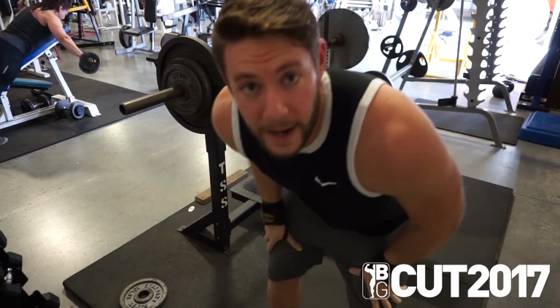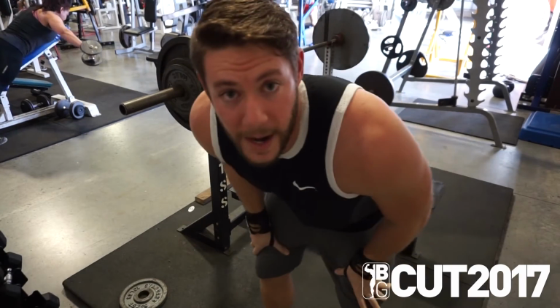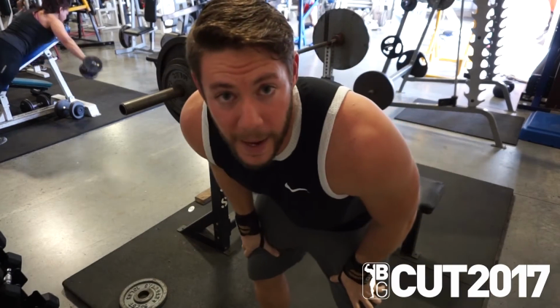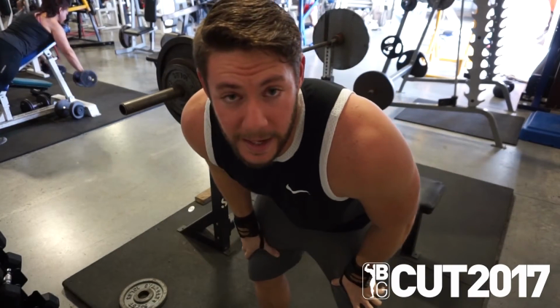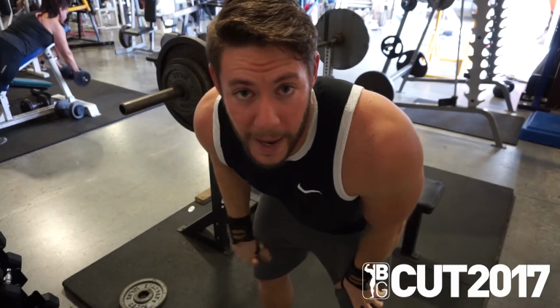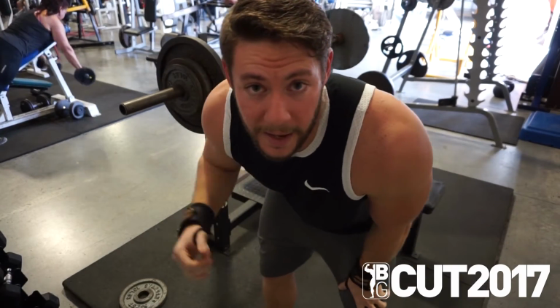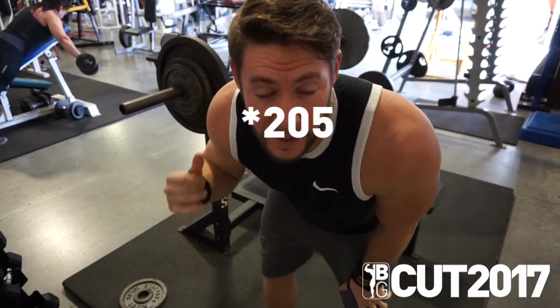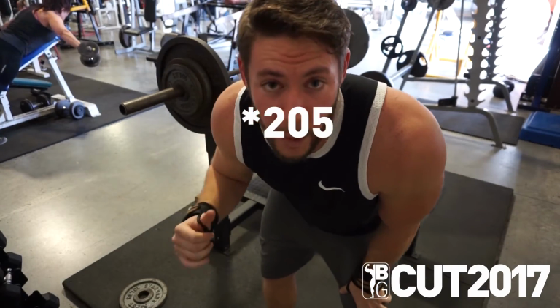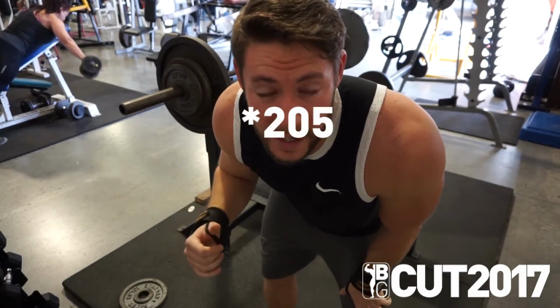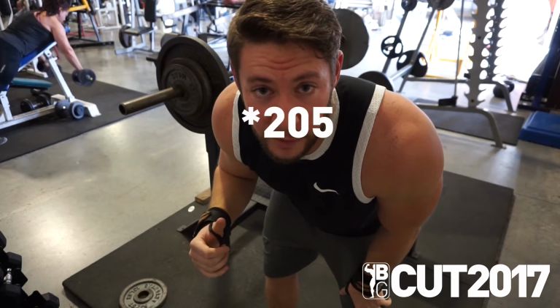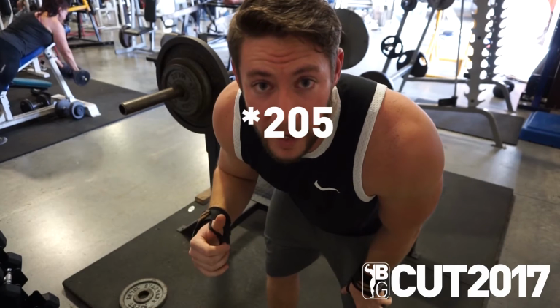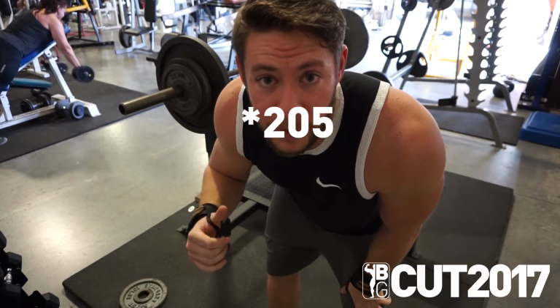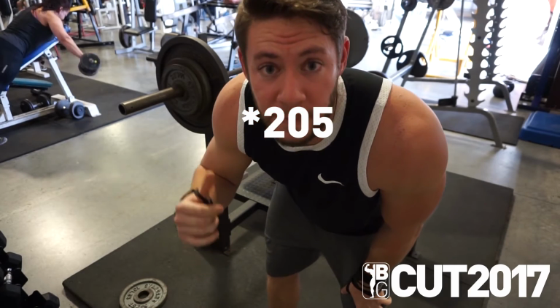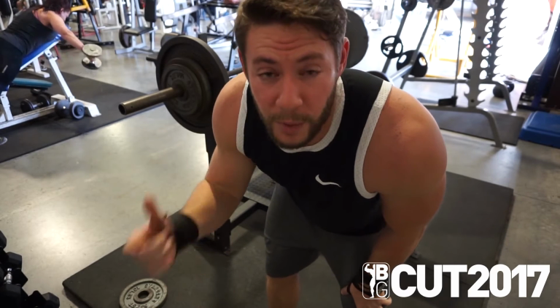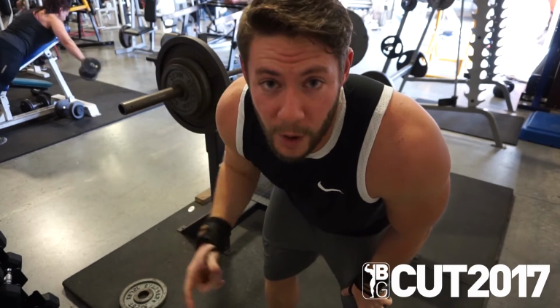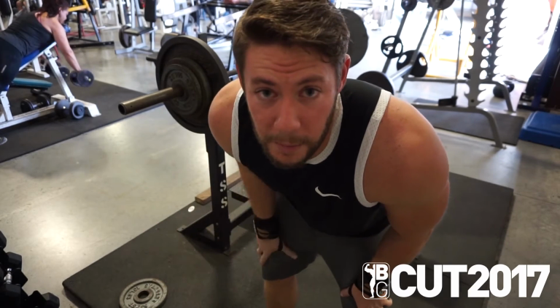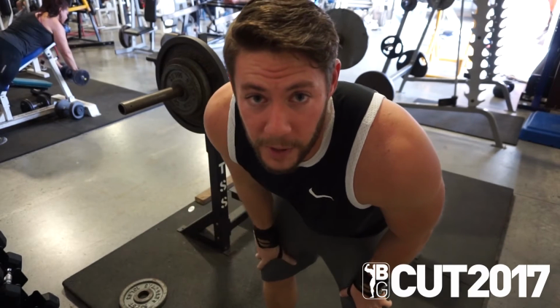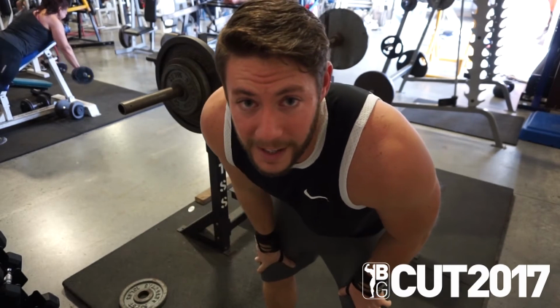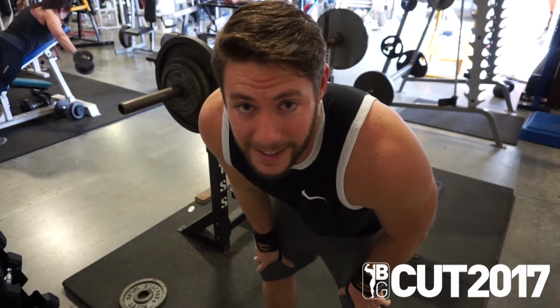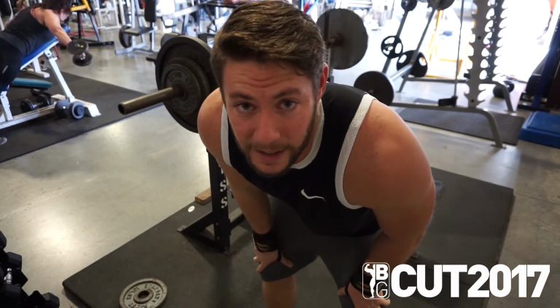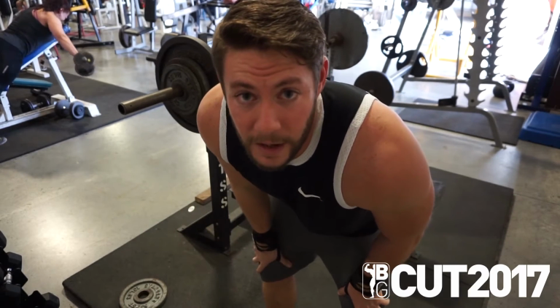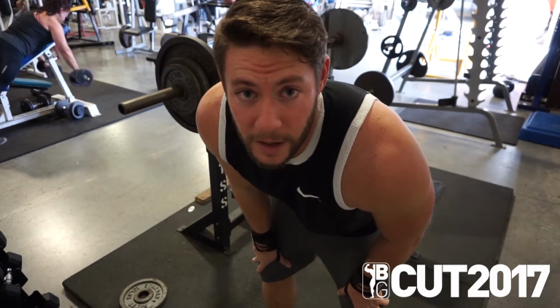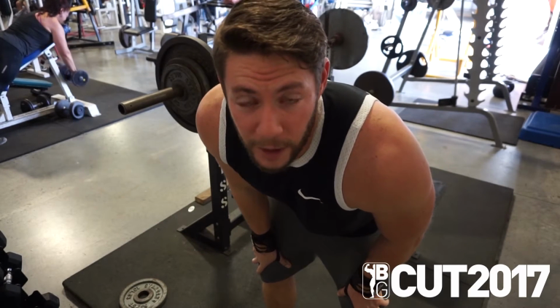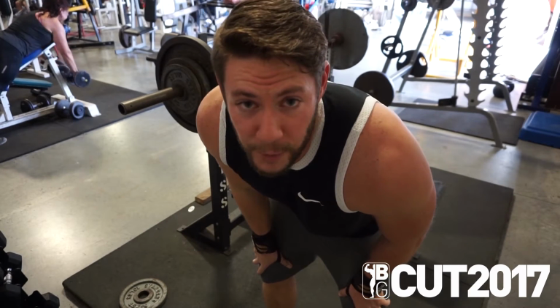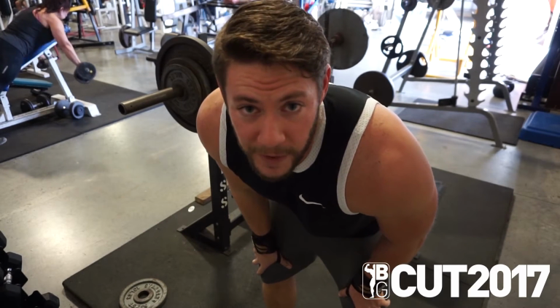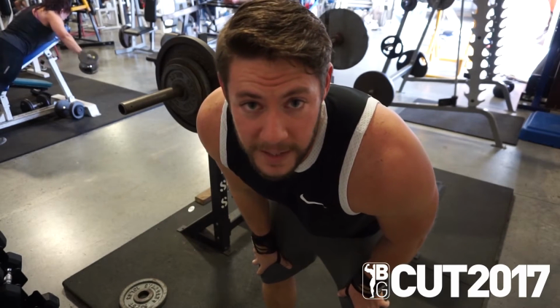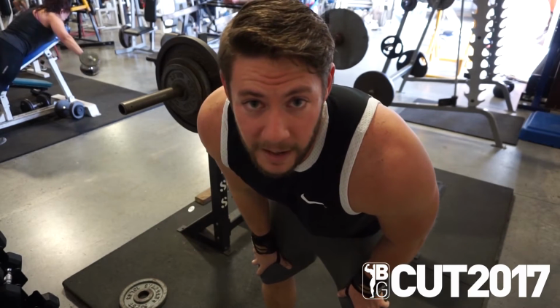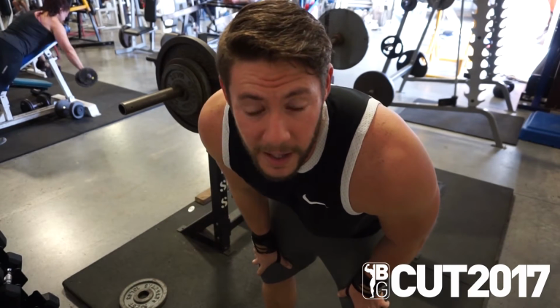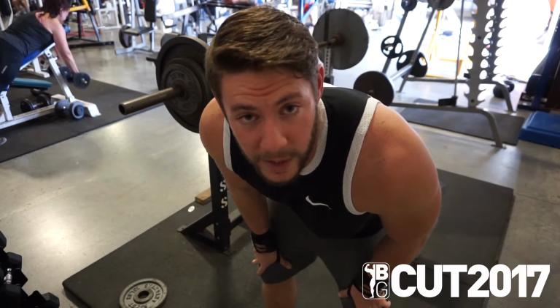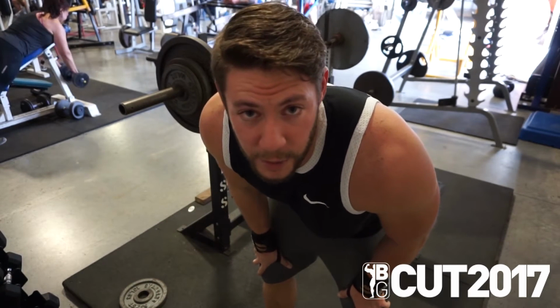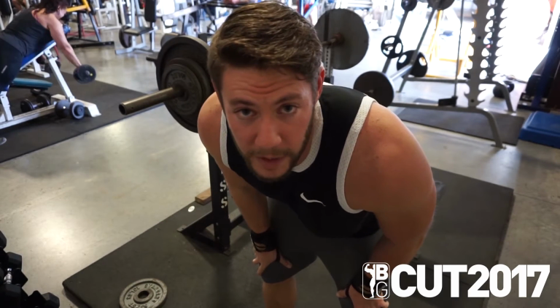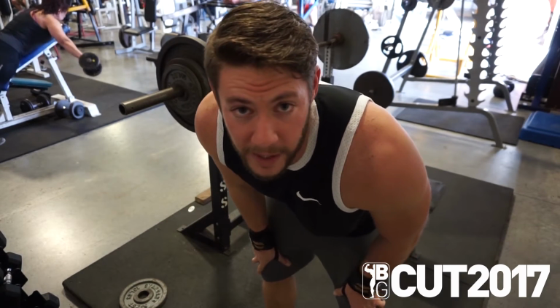Not bad, not bad. That's 195. Going to go ahead and put on the other 45s now and we'll hit 225.